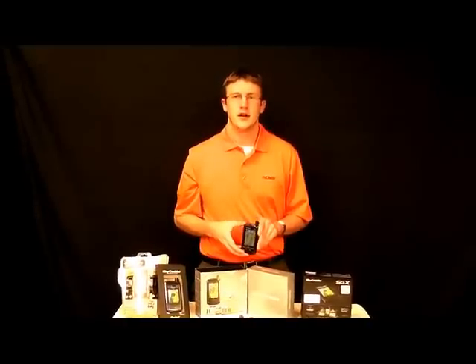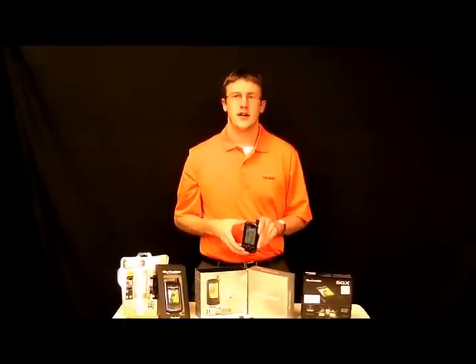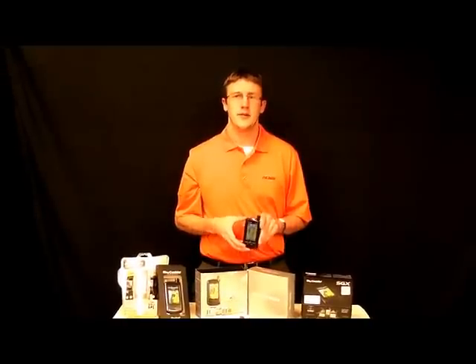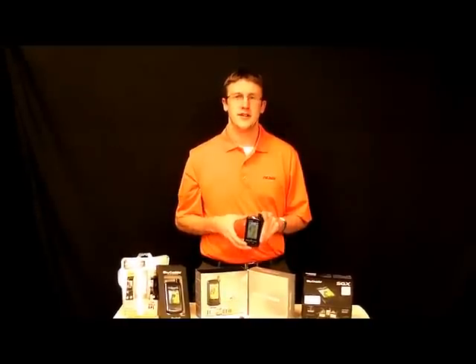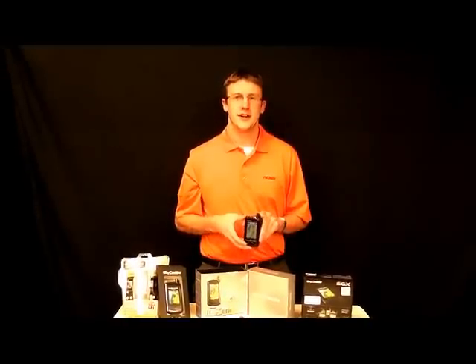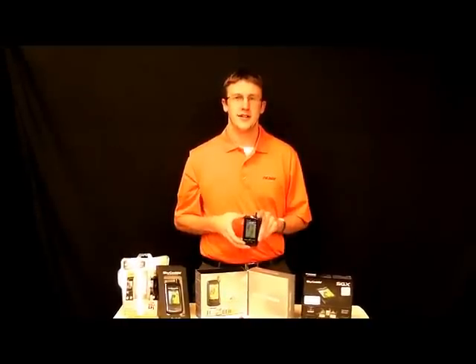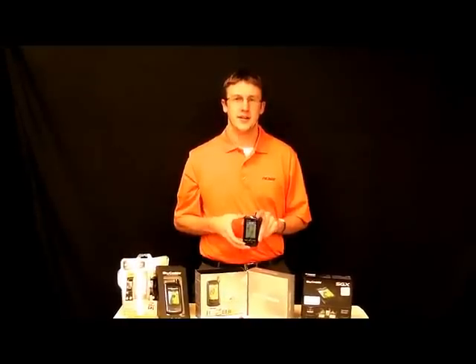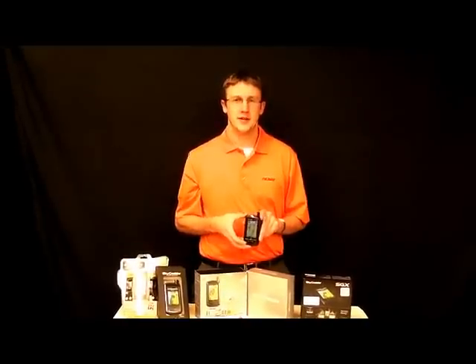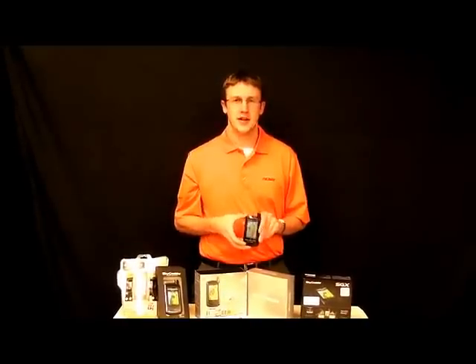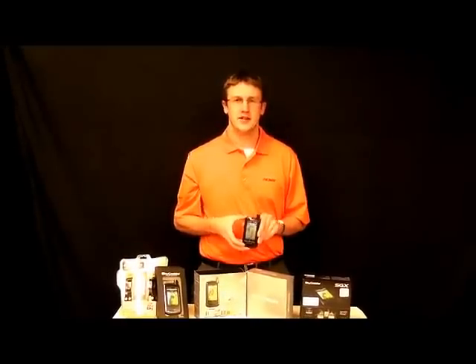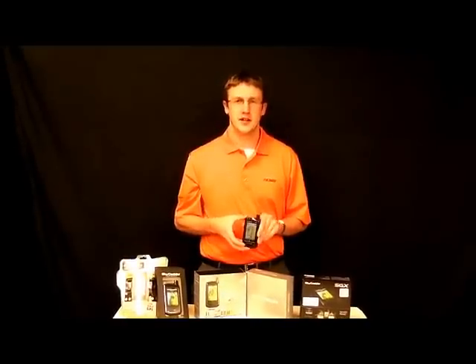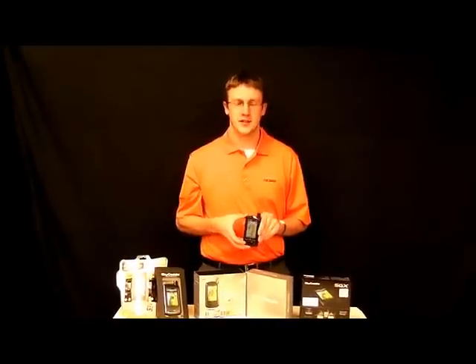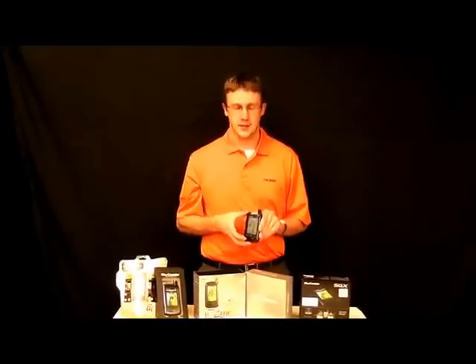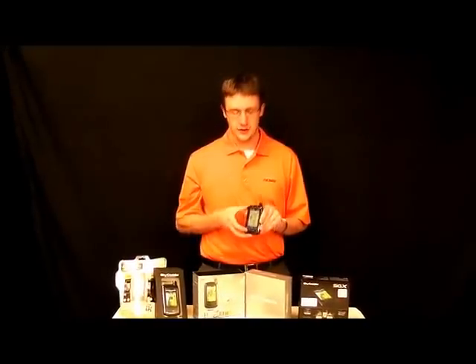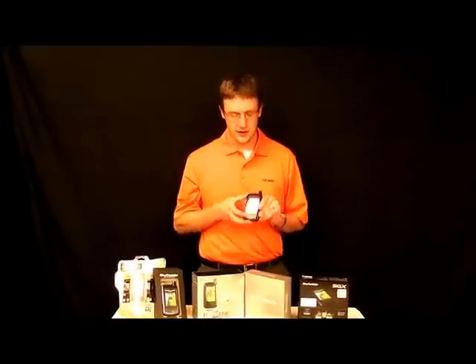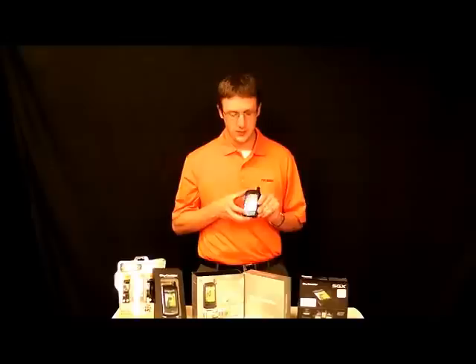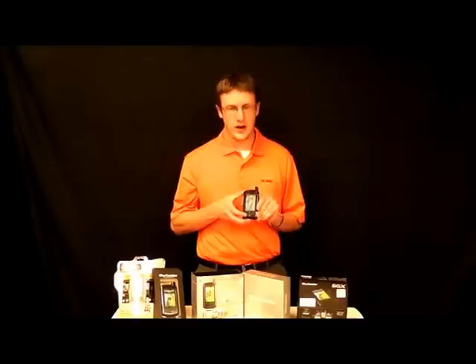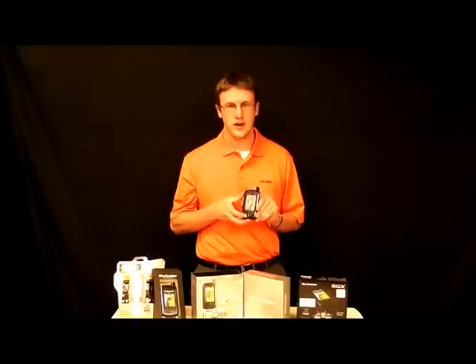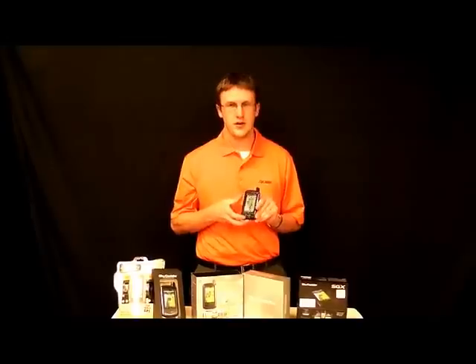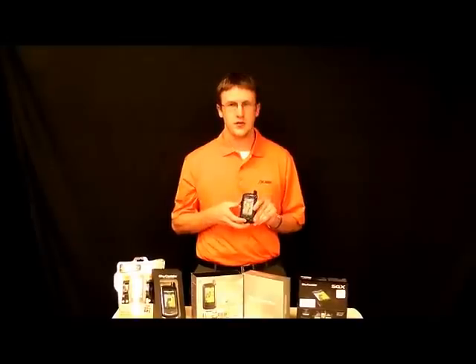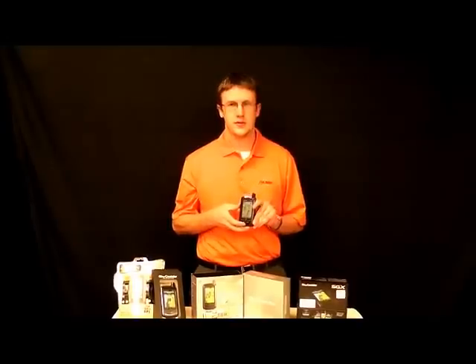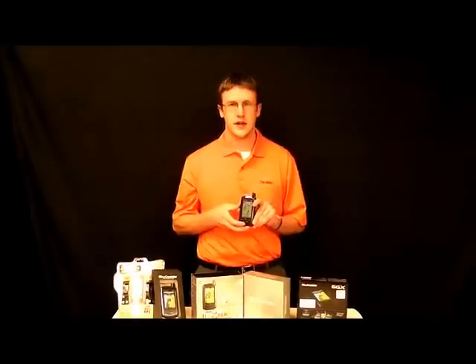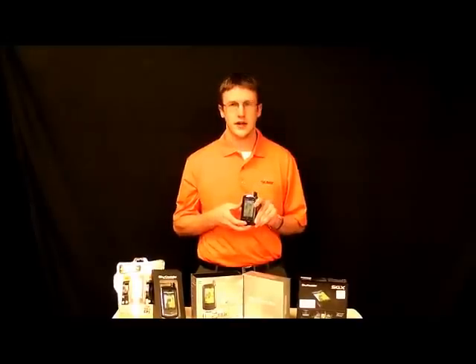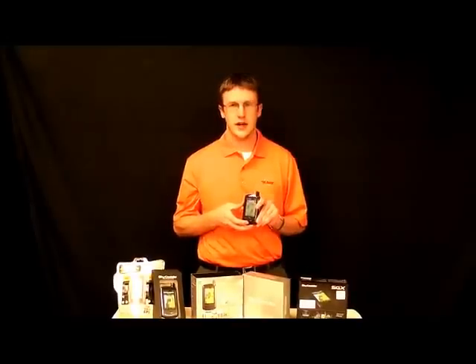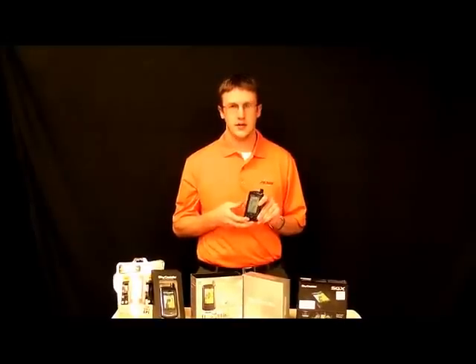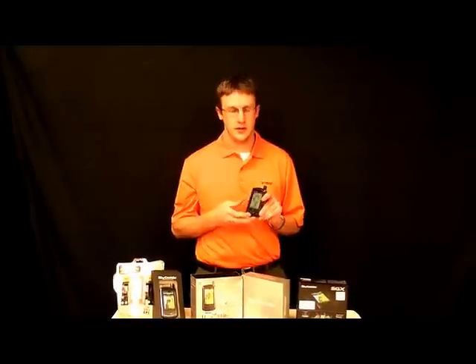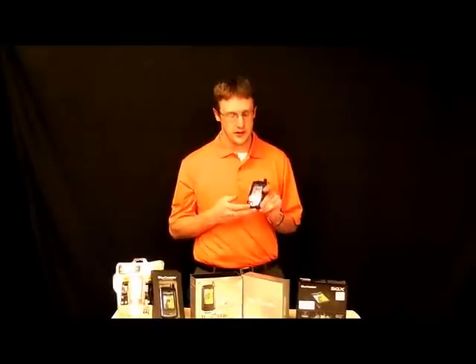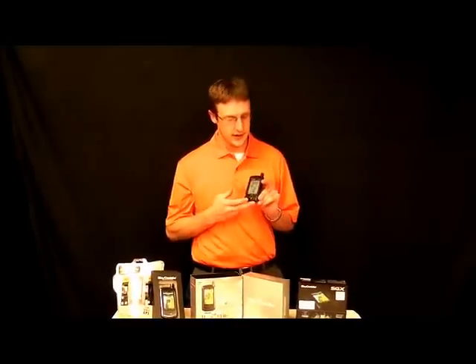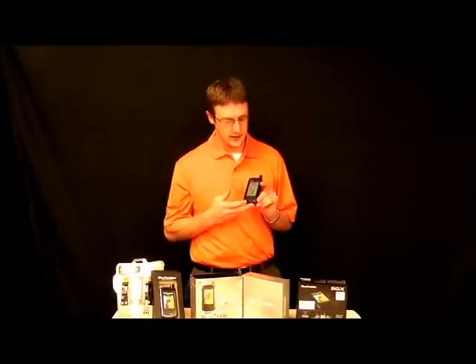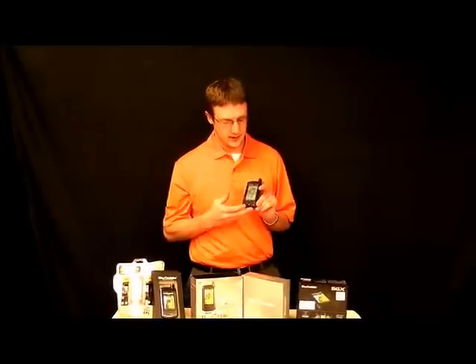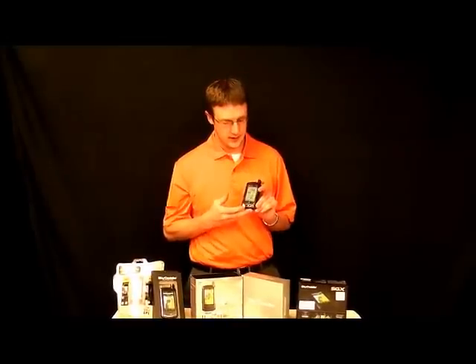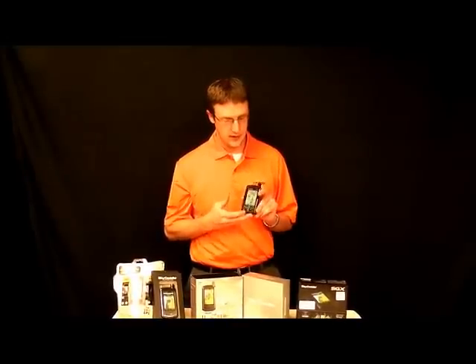Hi, I'm here to talk today about the SGXW. It's brand new from Sky Caddy — we just got these in.